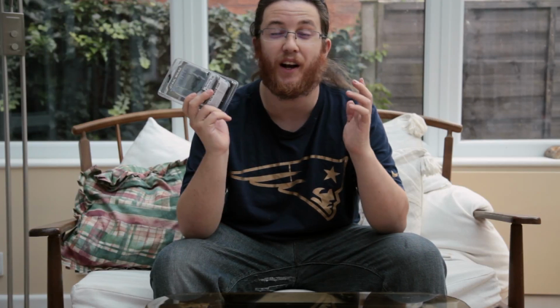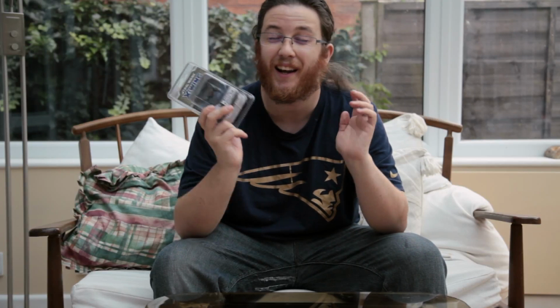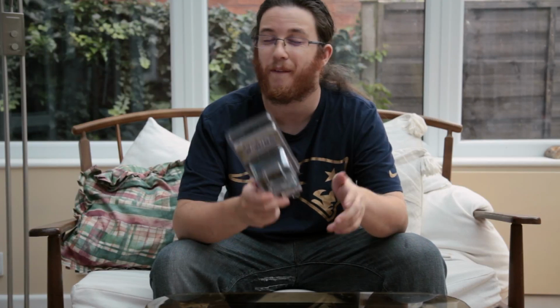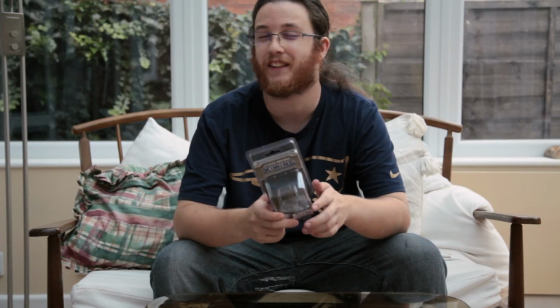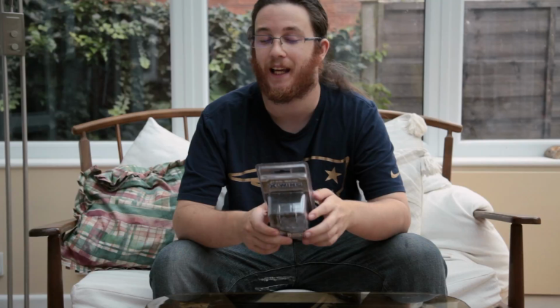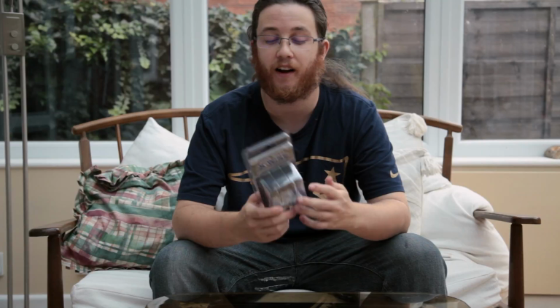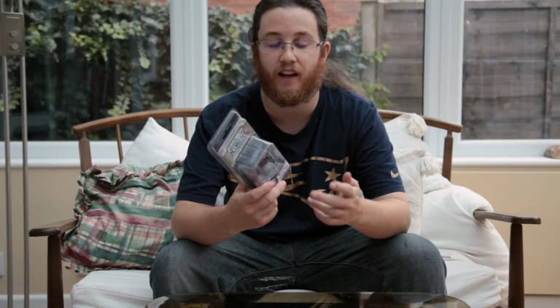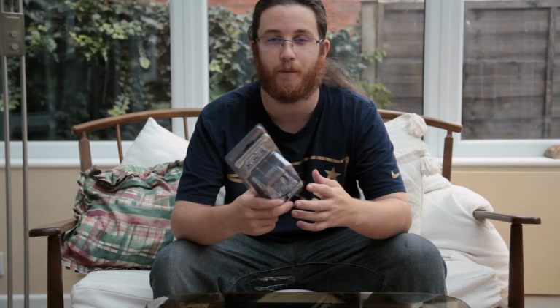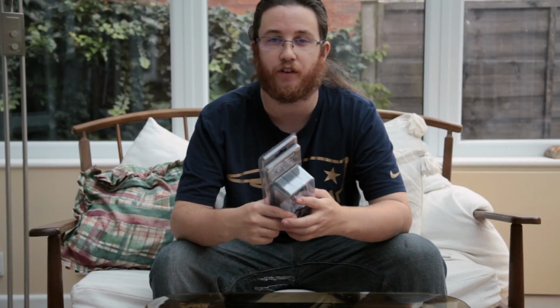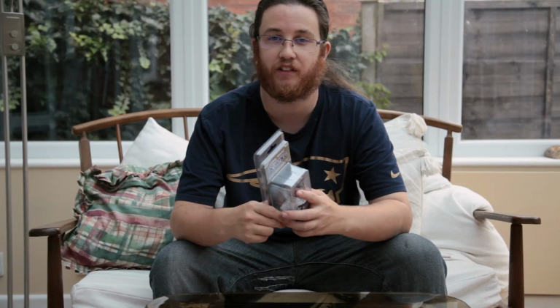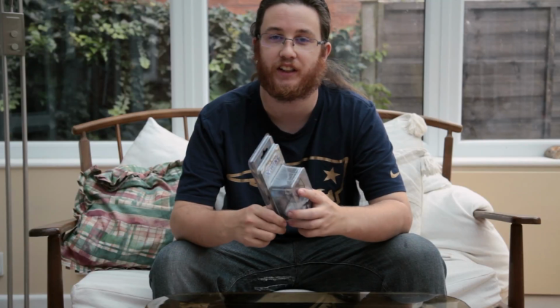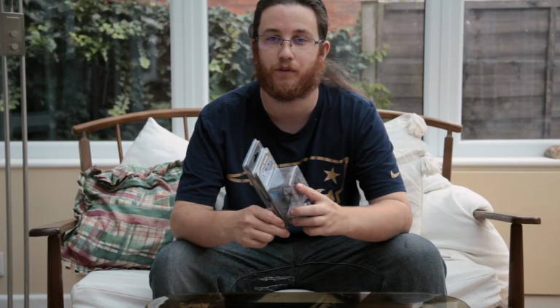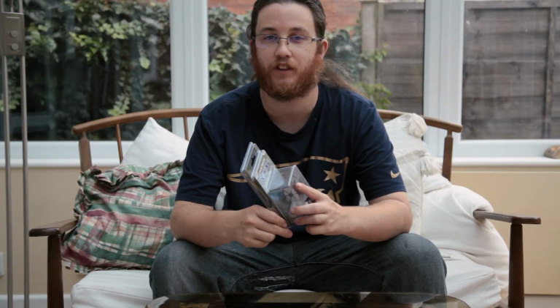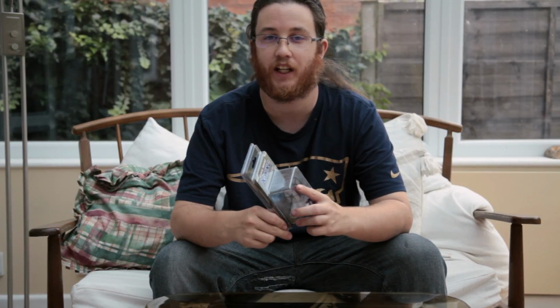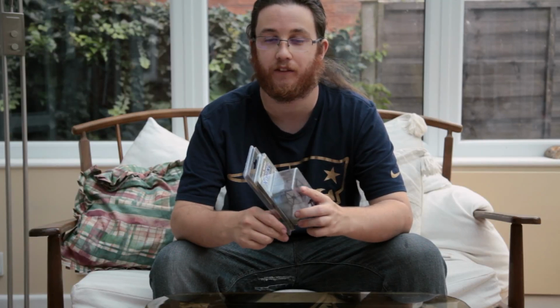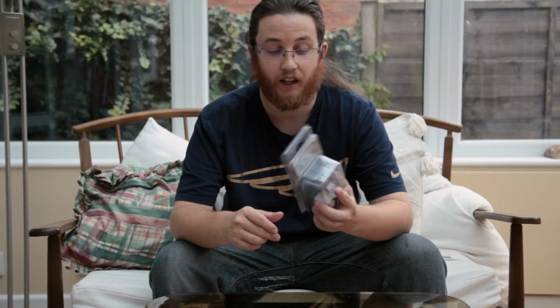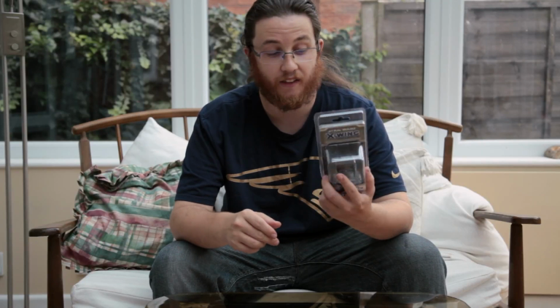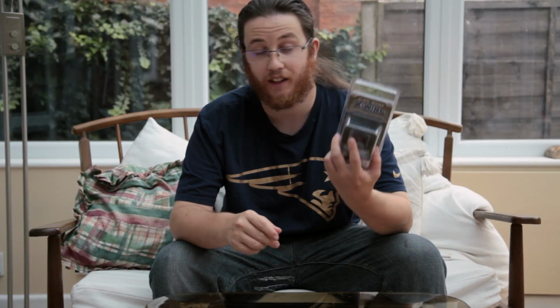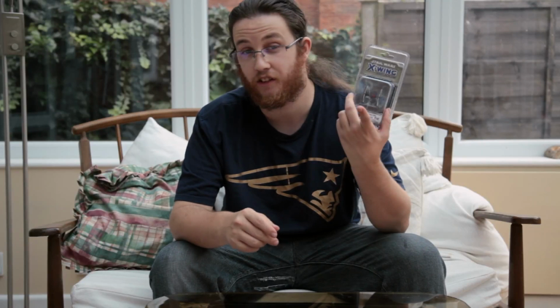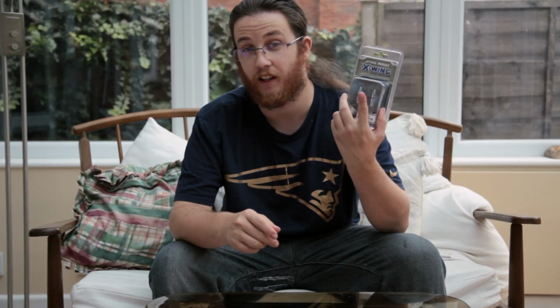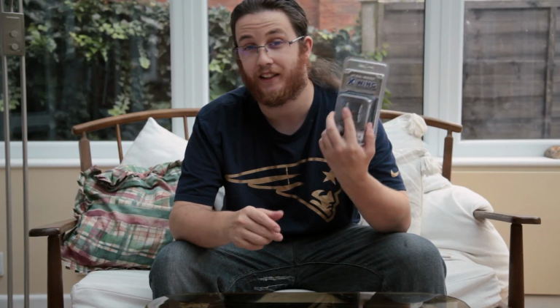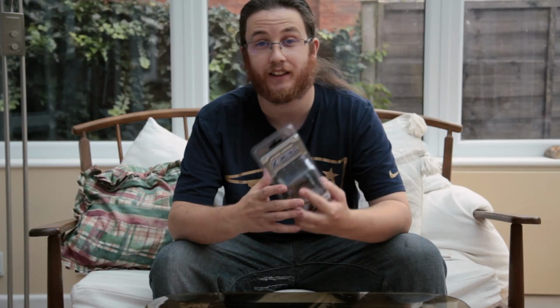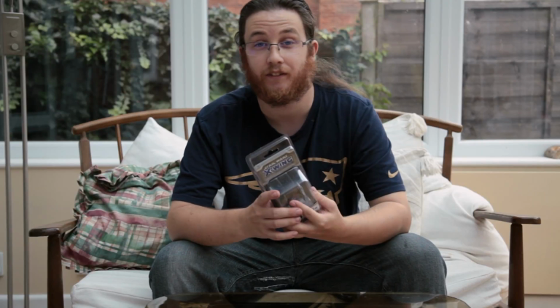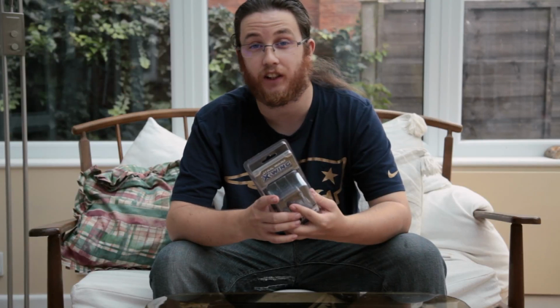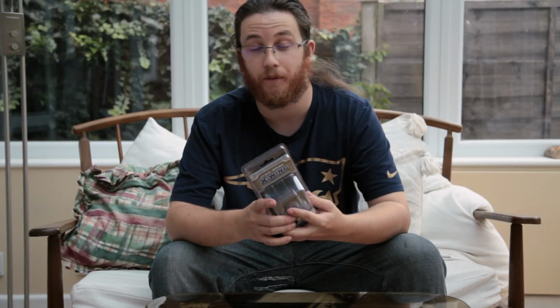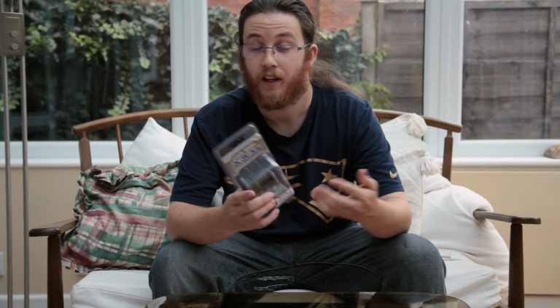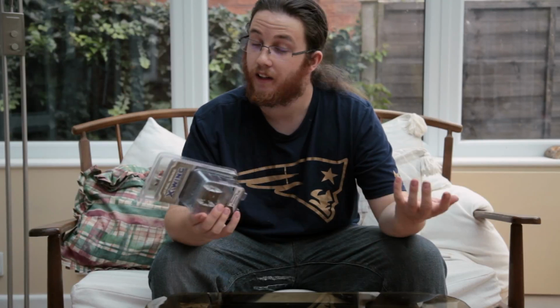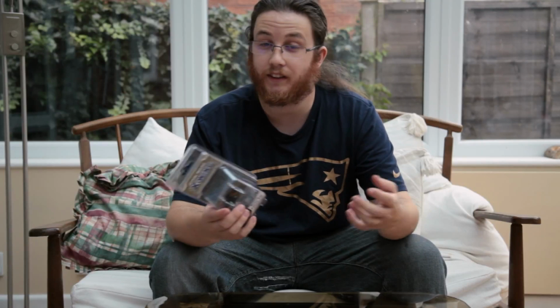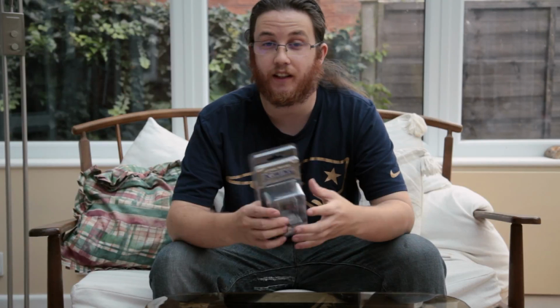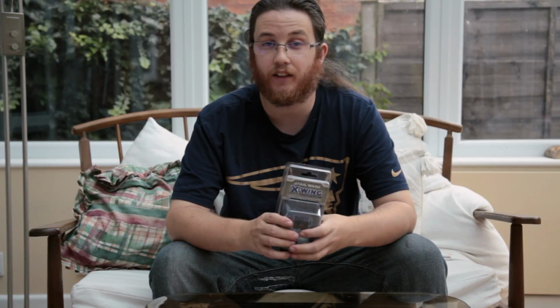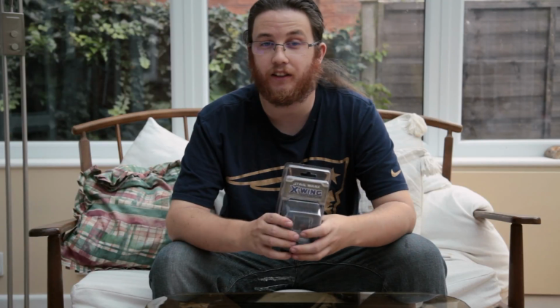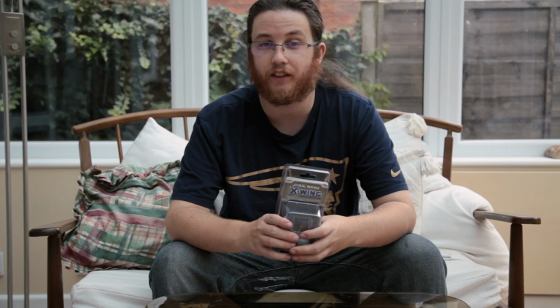I love this game. I love unboxing these ships on this channel, and this is just the latest. So let's take a closer look.